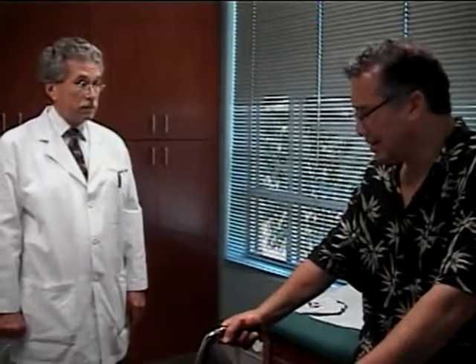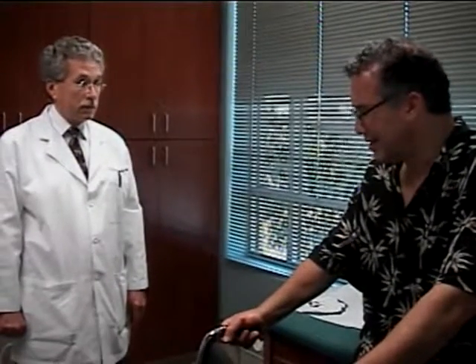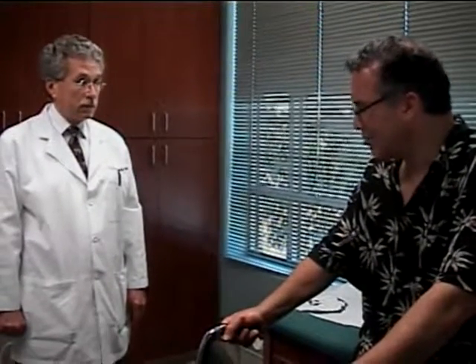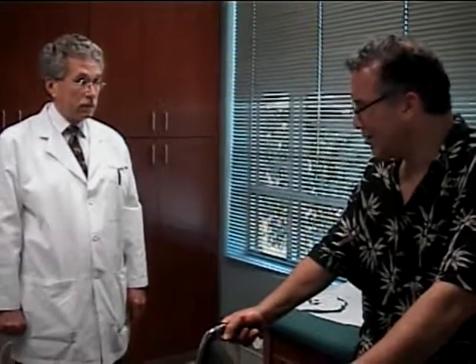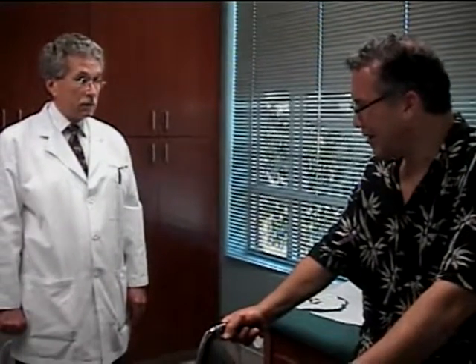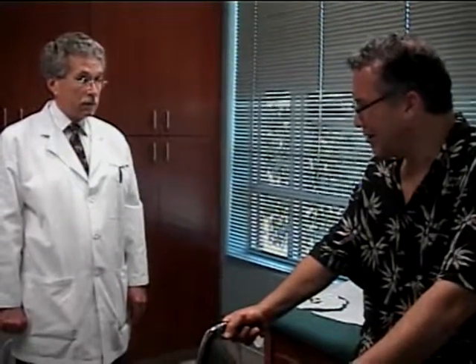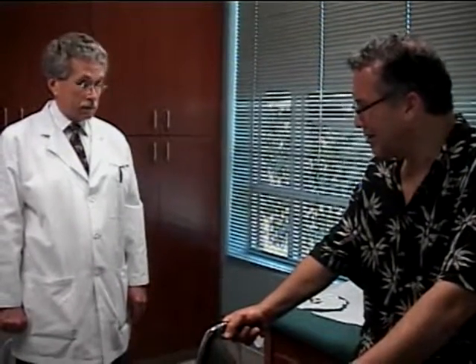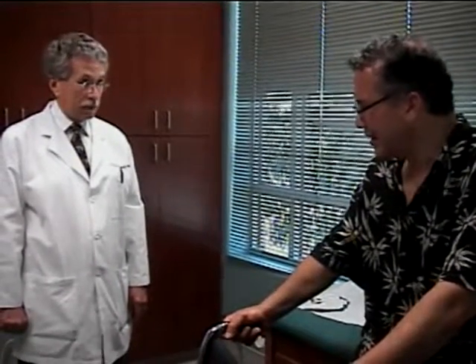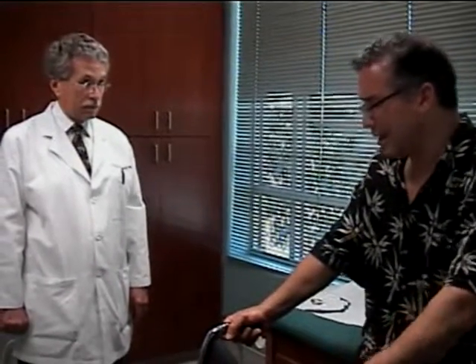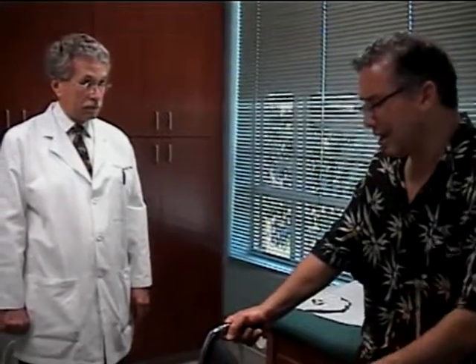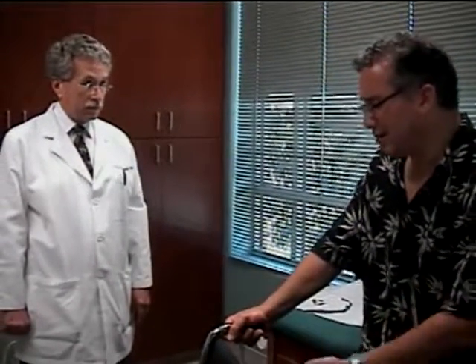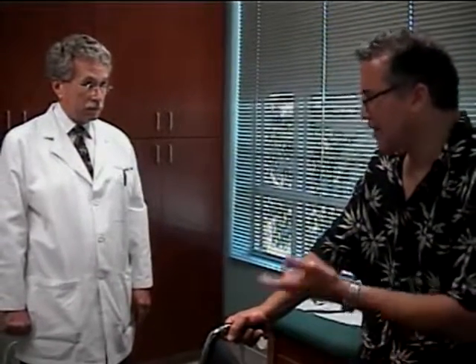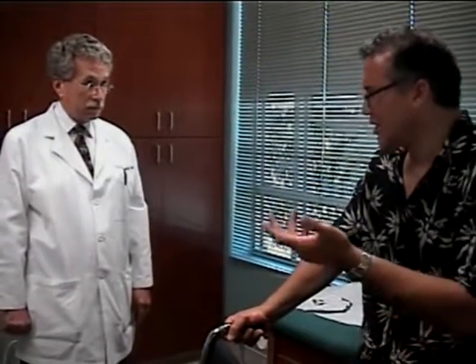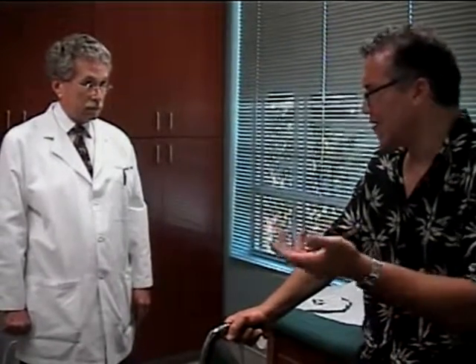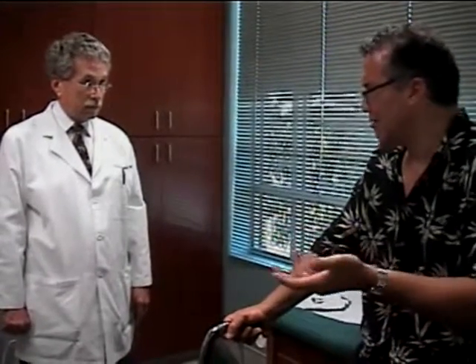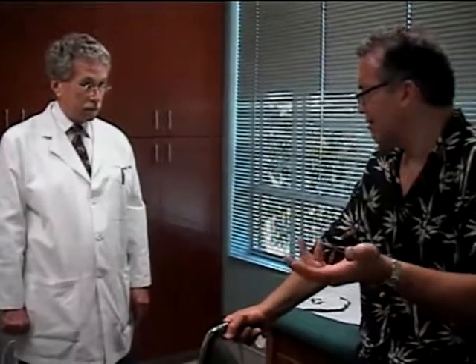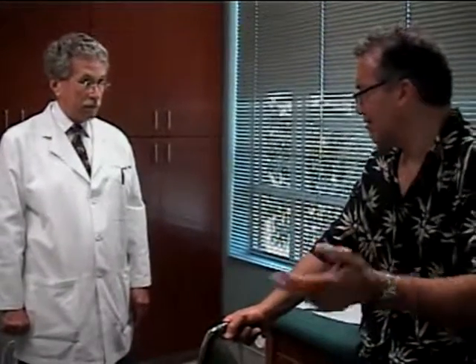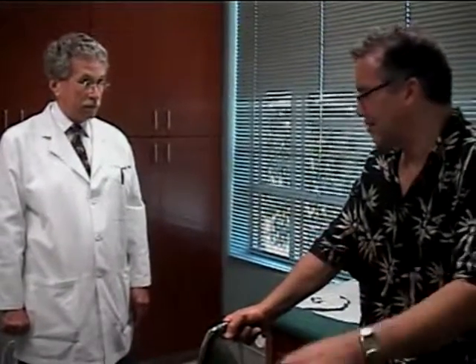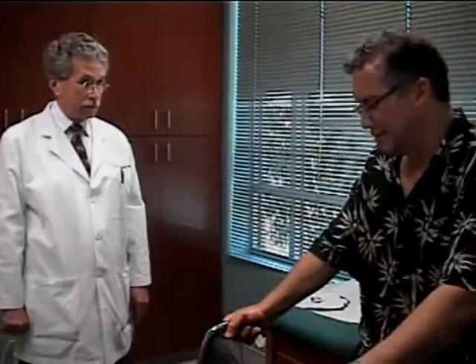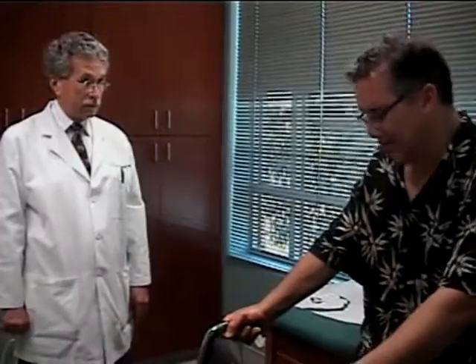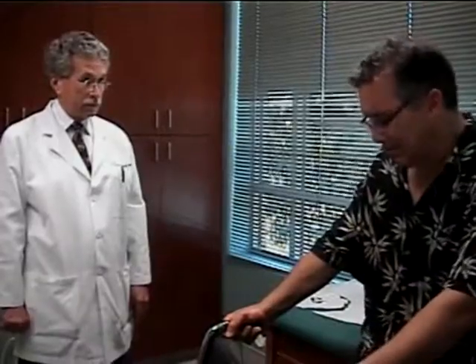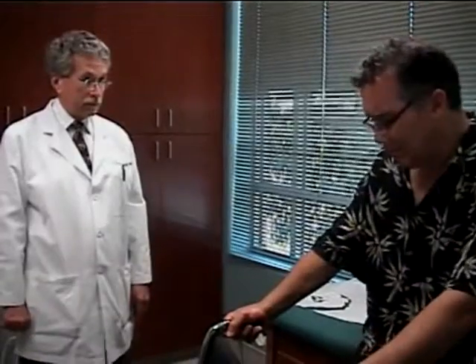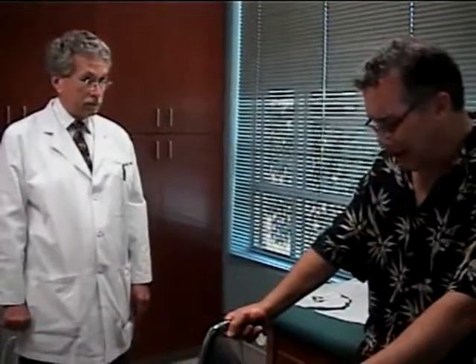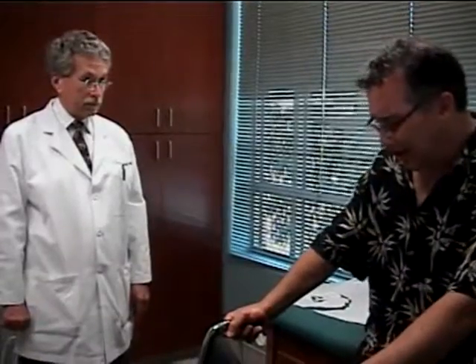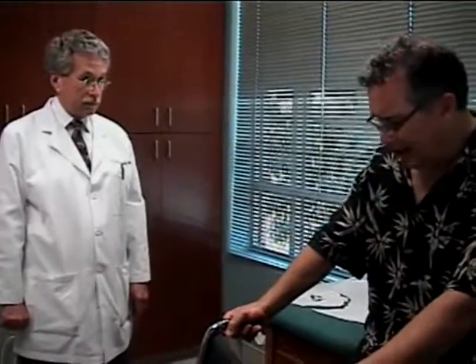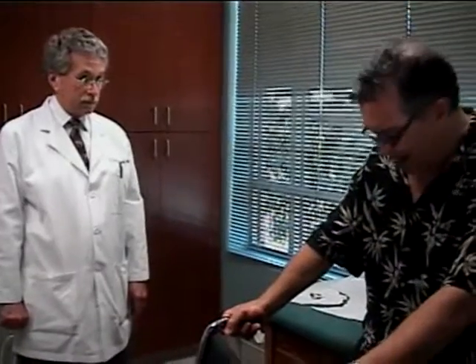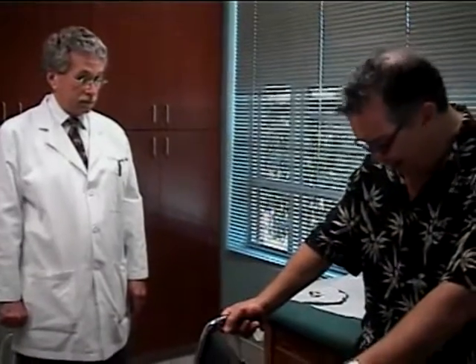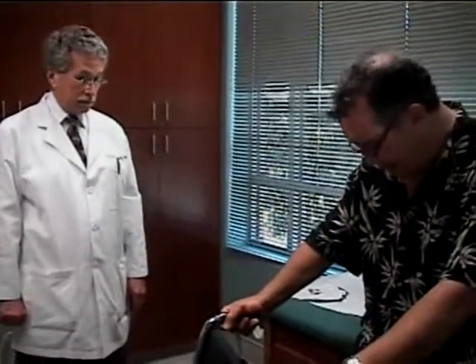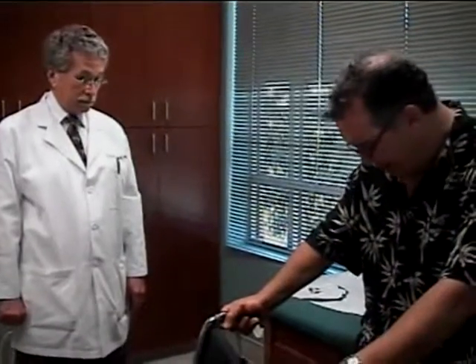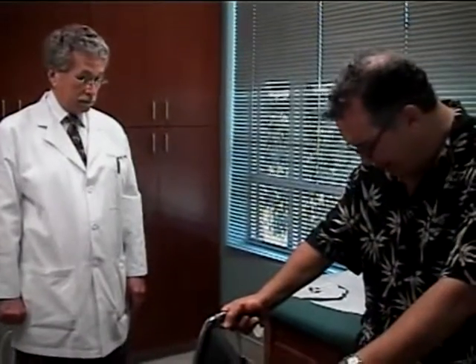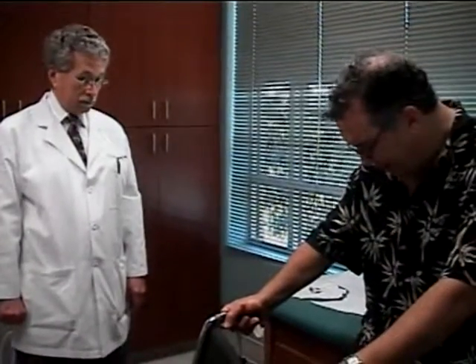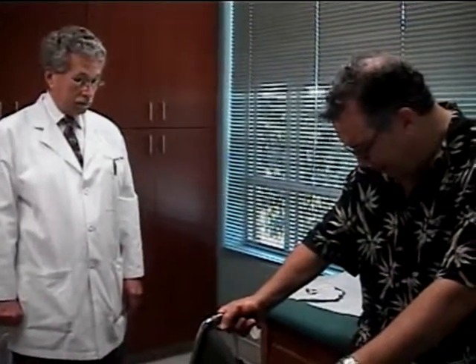It's easy to put on. I take it off for the shower. And how do I get the foot positioned?